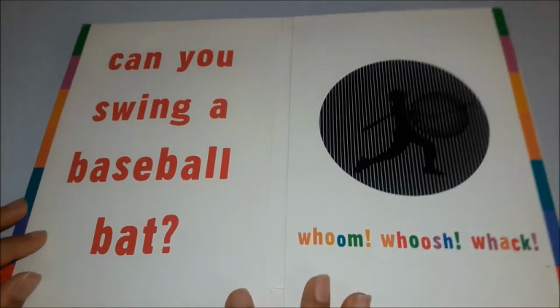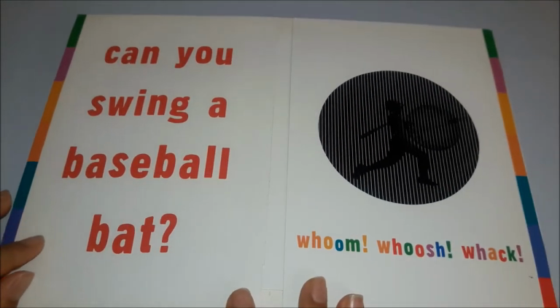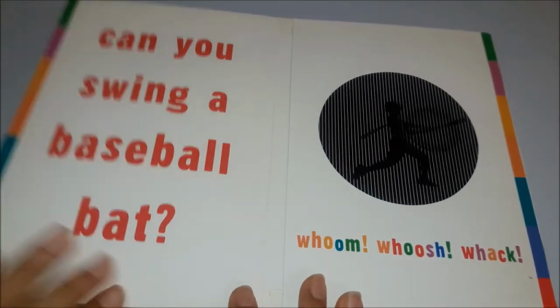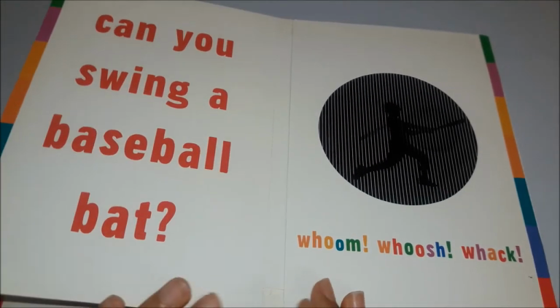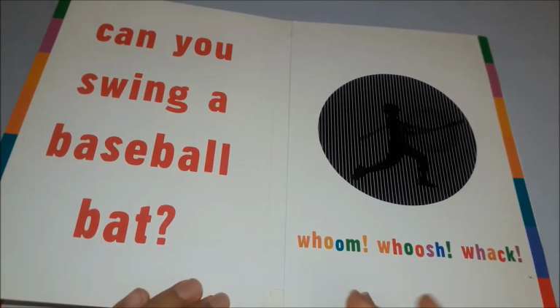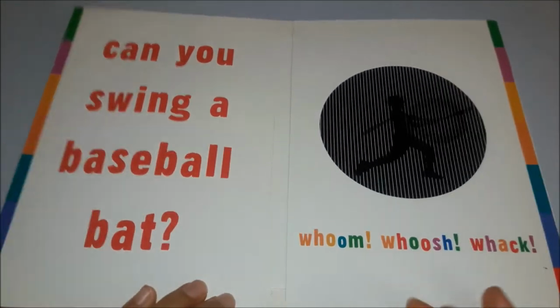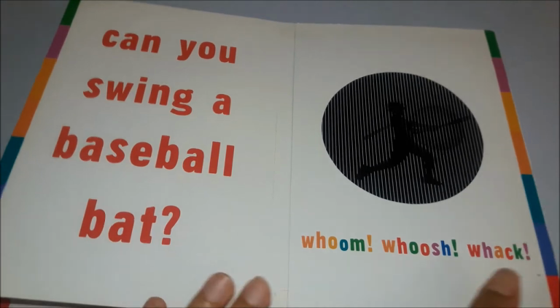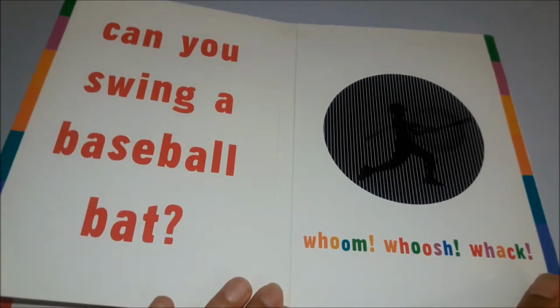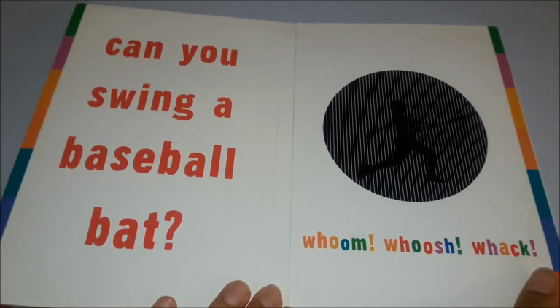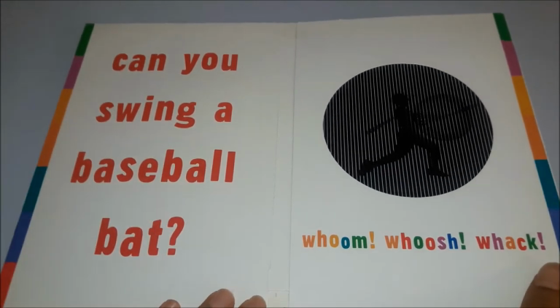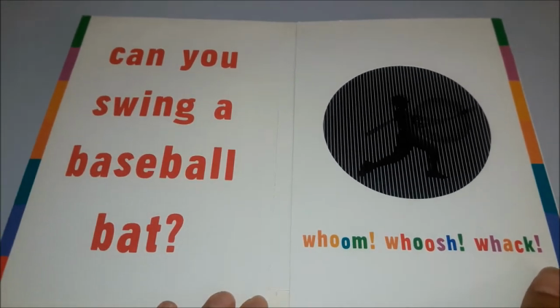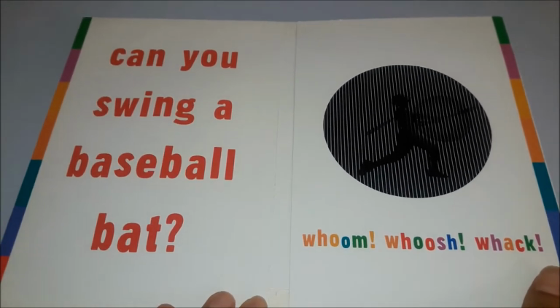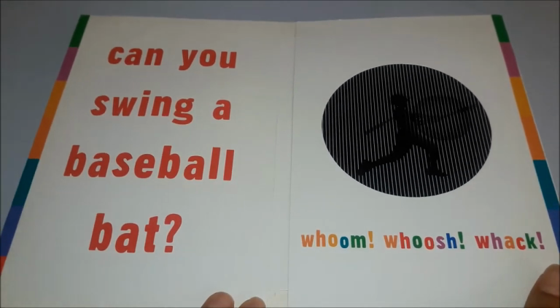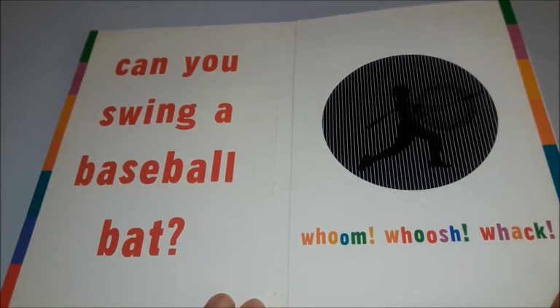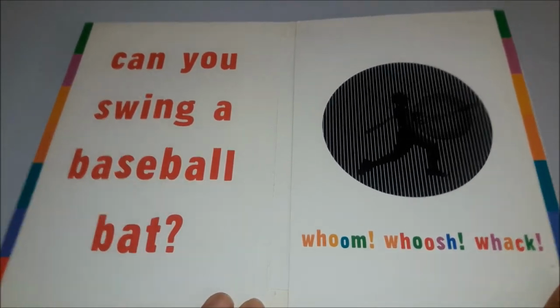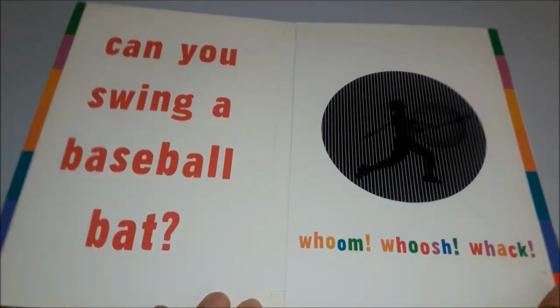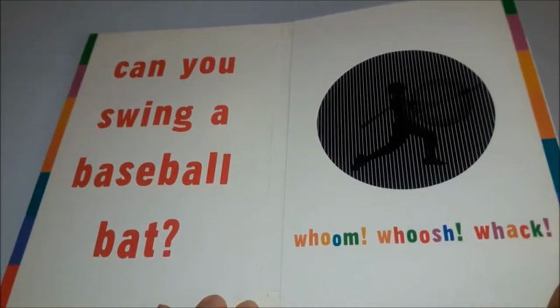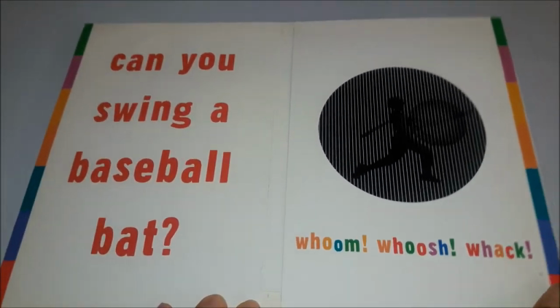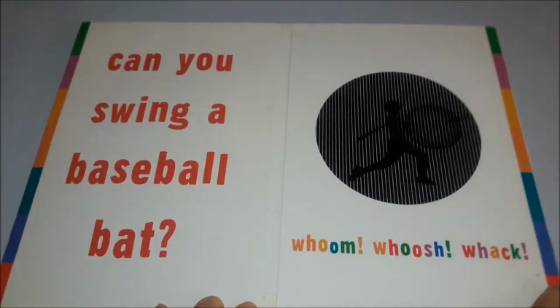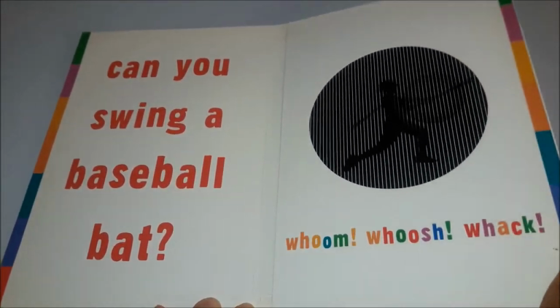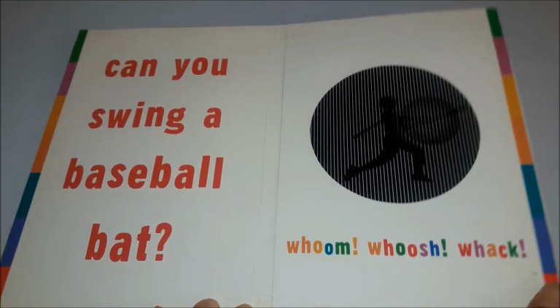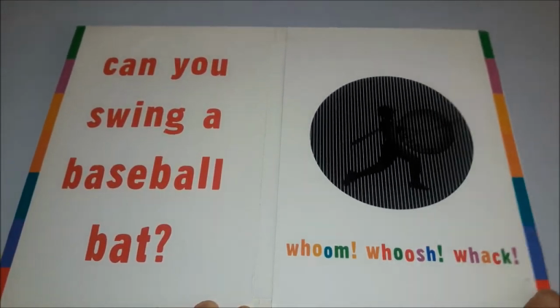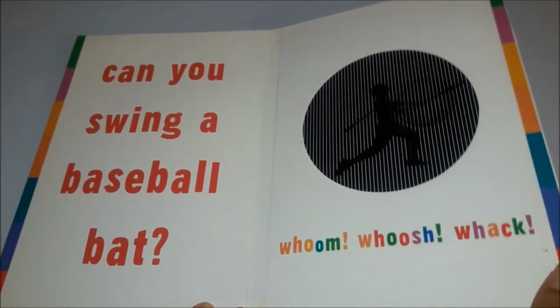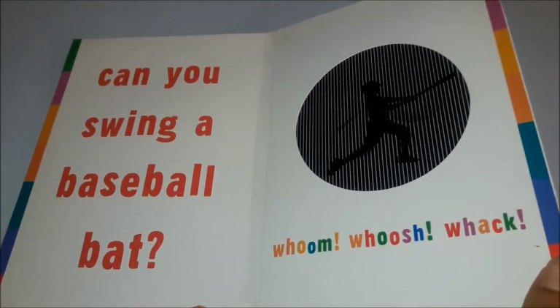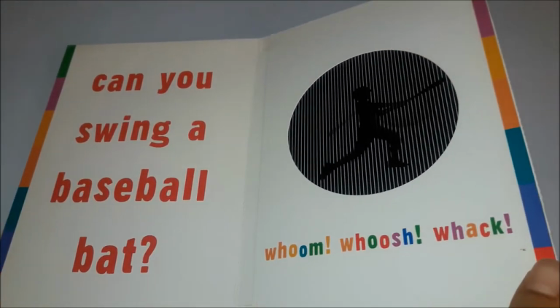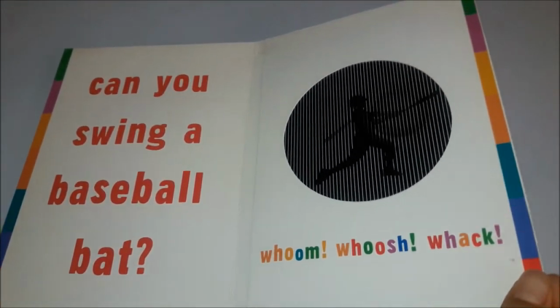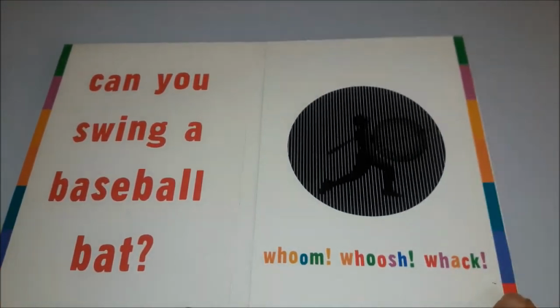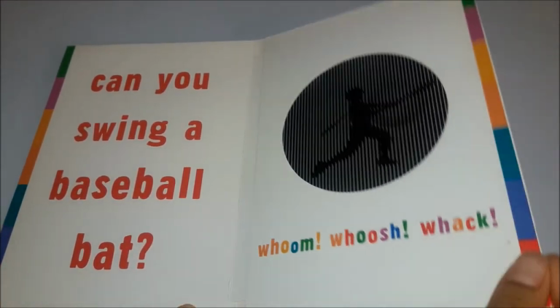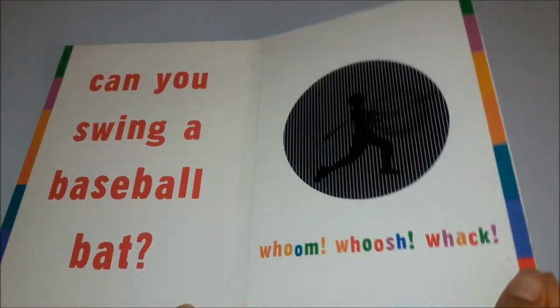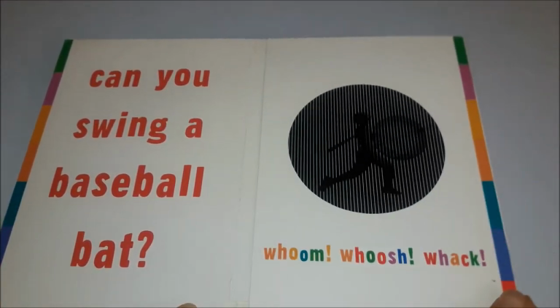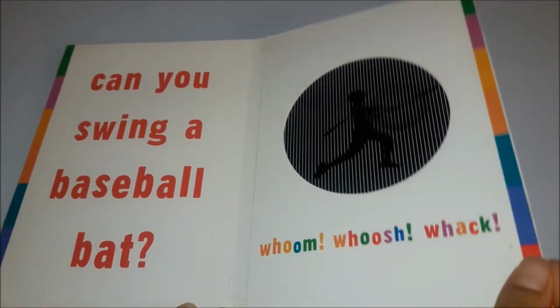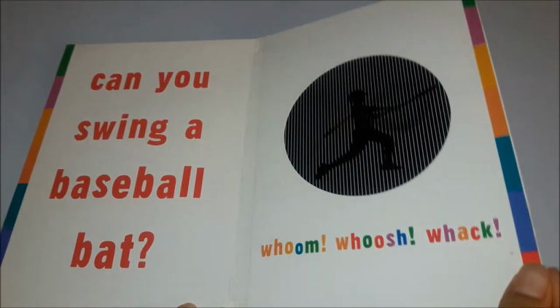Can you swing a baseball bat? Wush, wum, wush, whack.